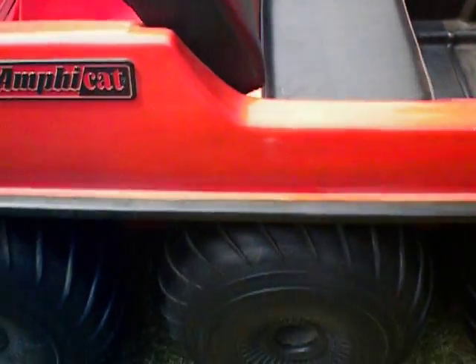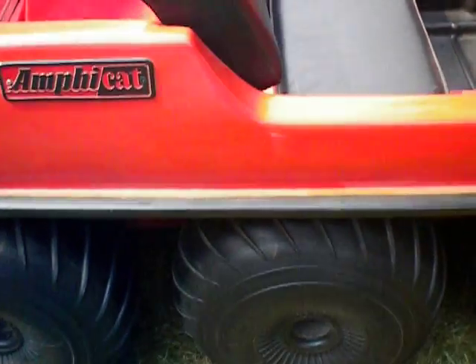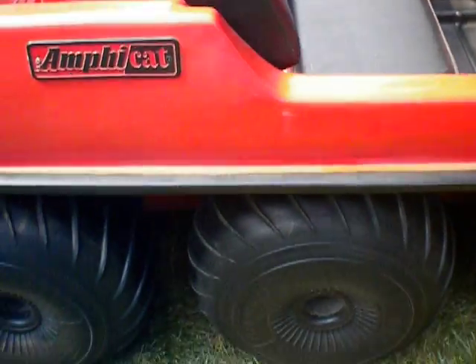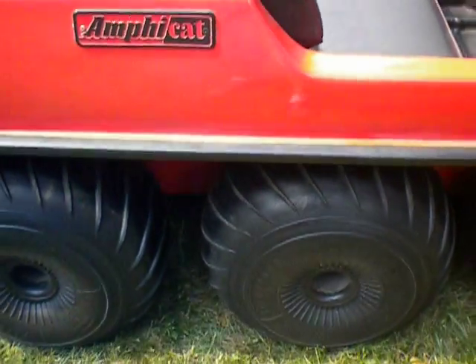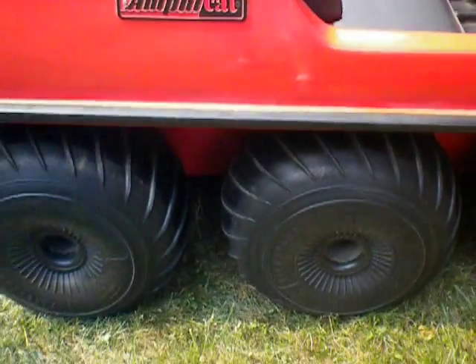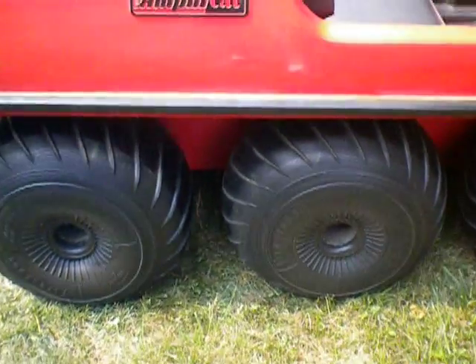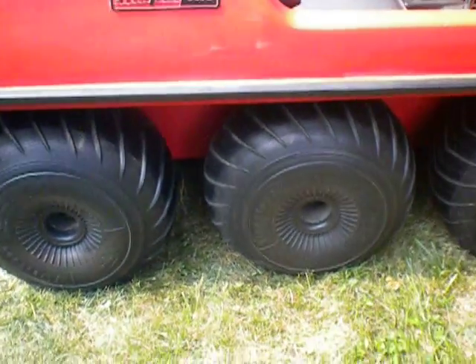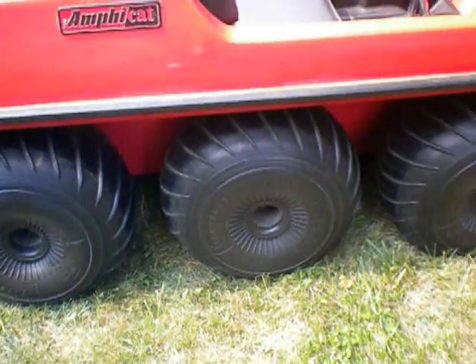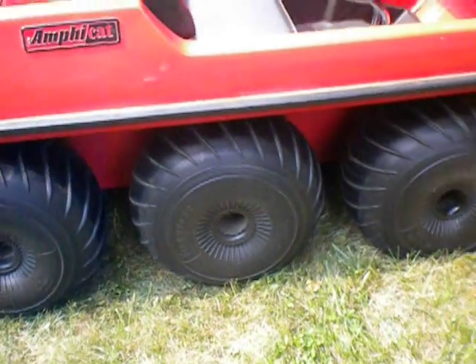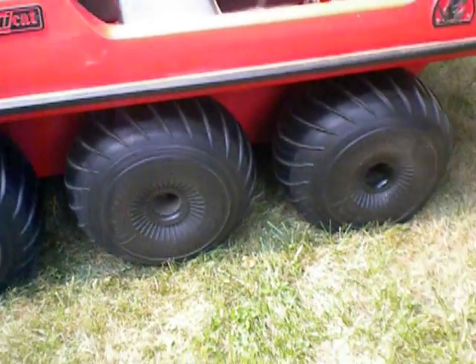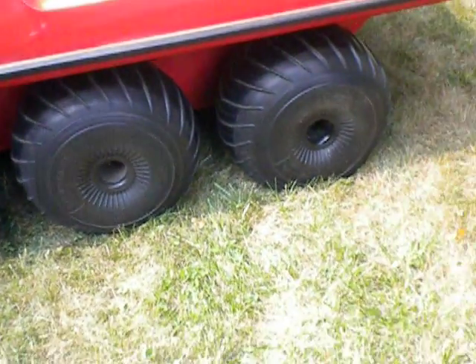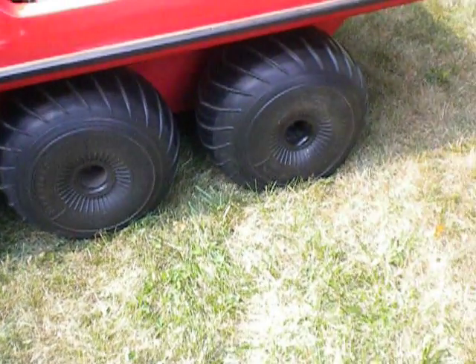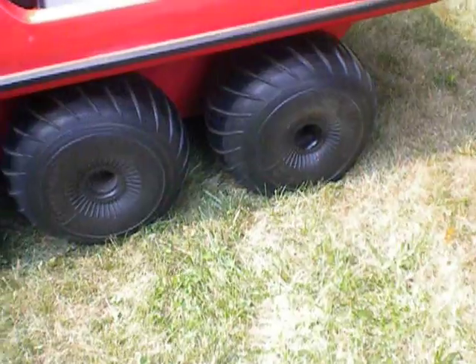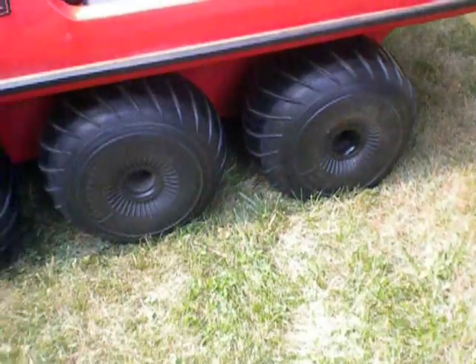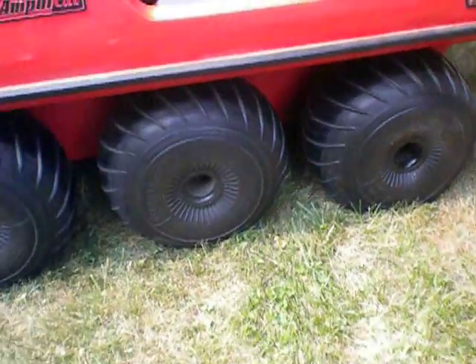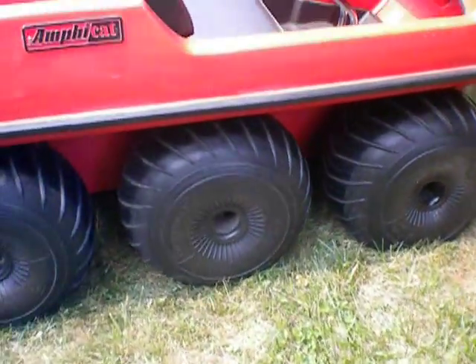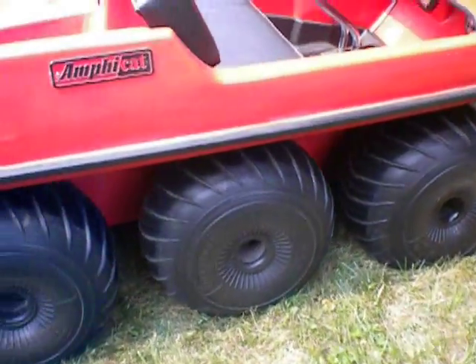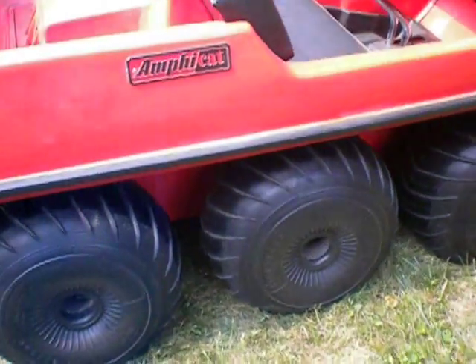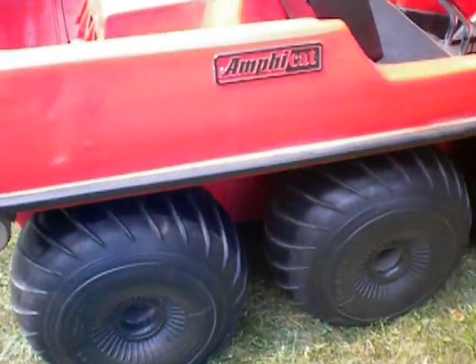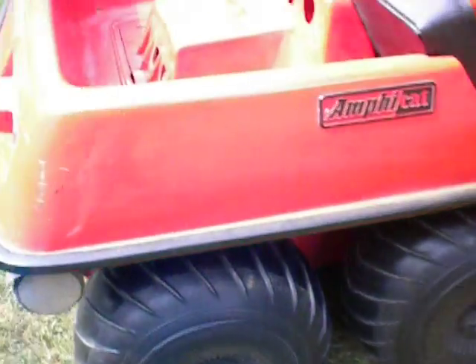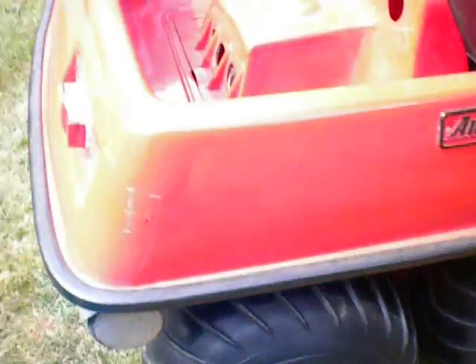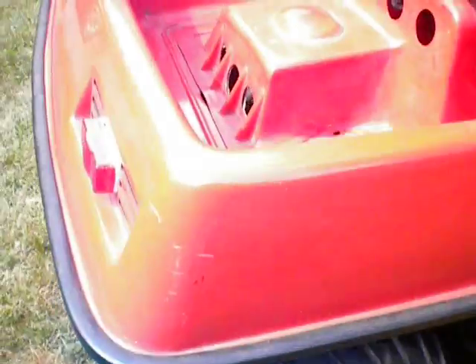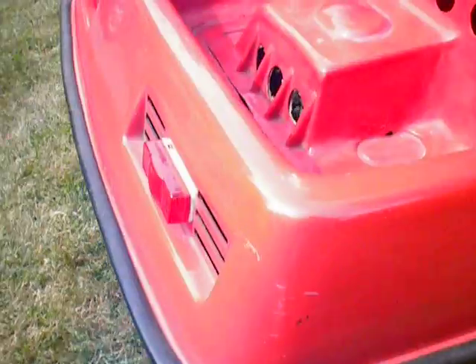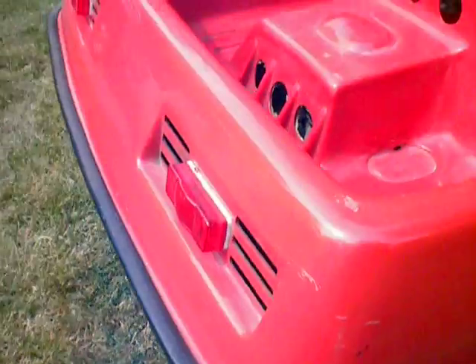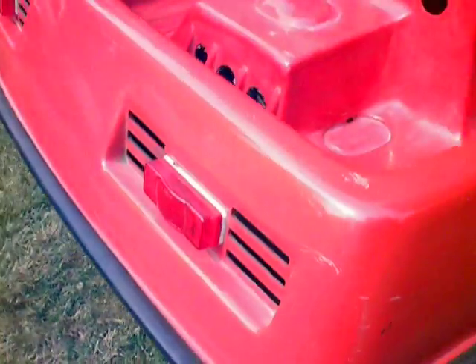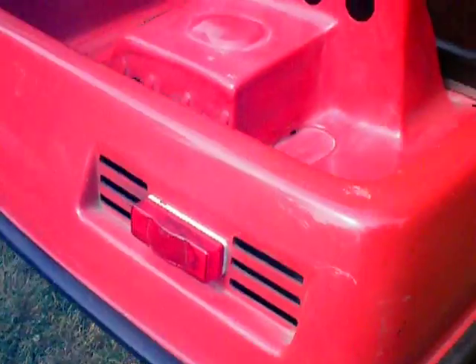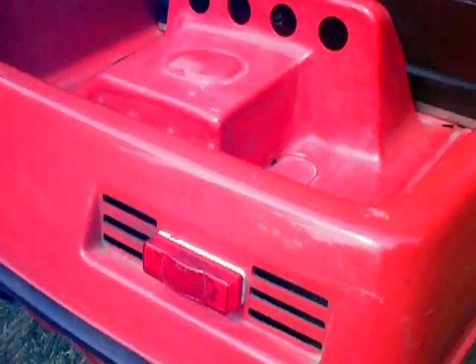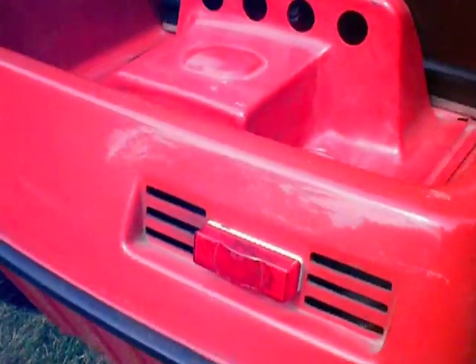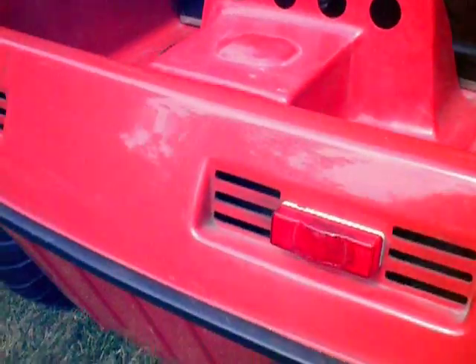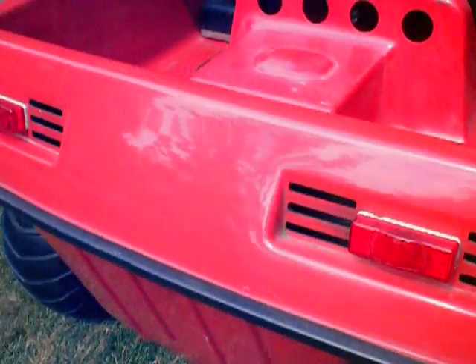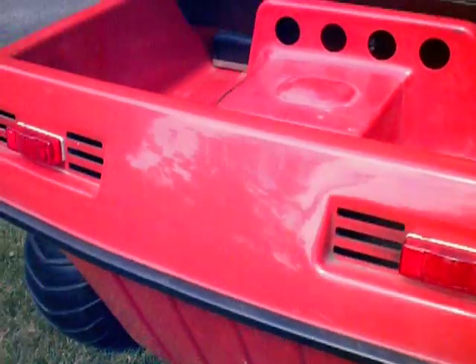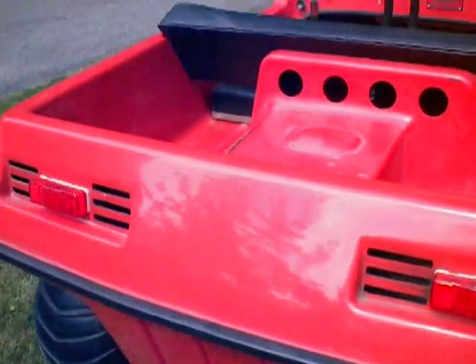Tires are good. I have spare tires. It's got rear lights.